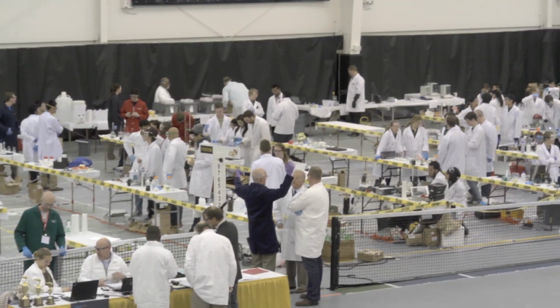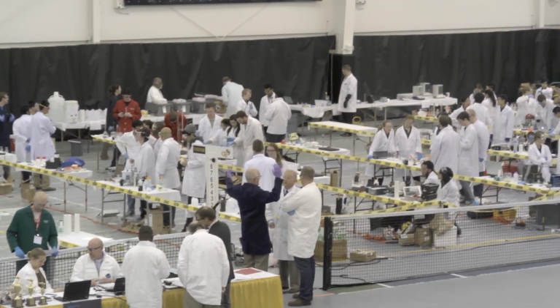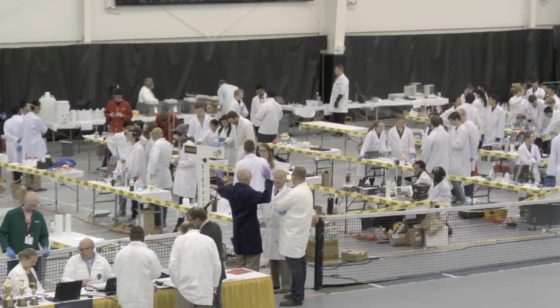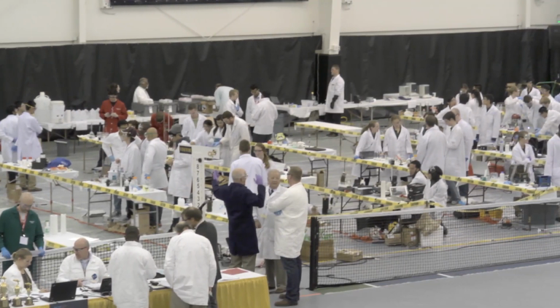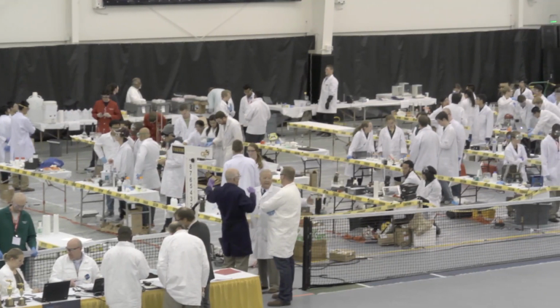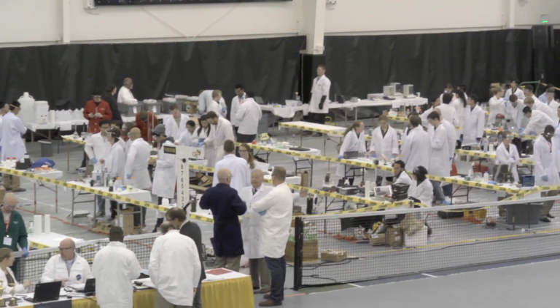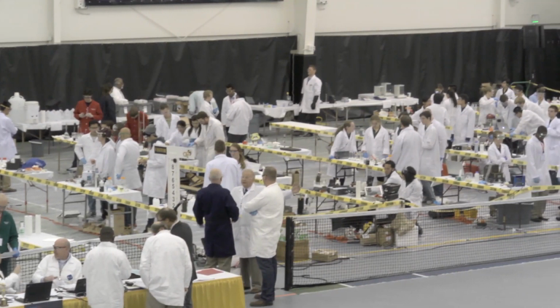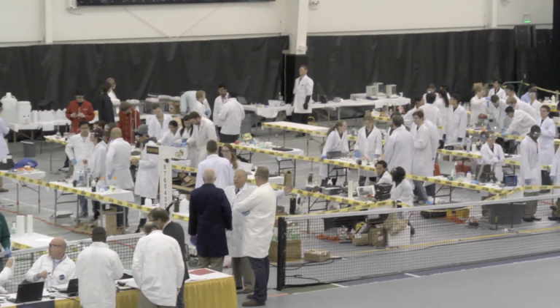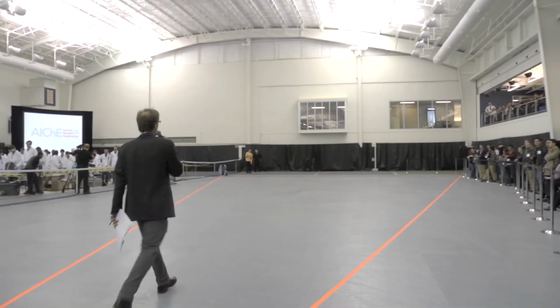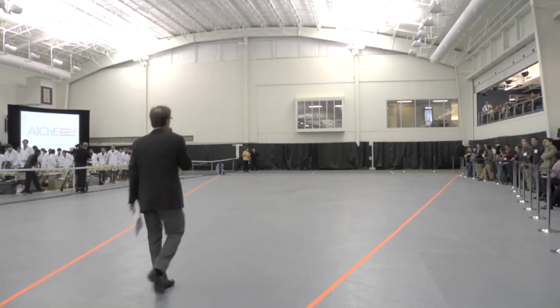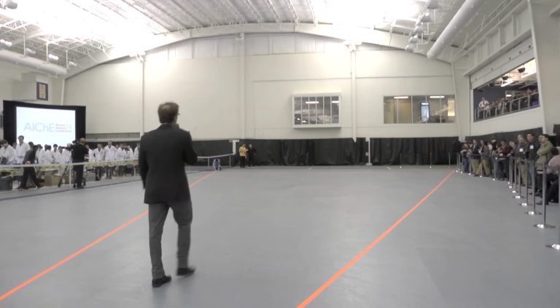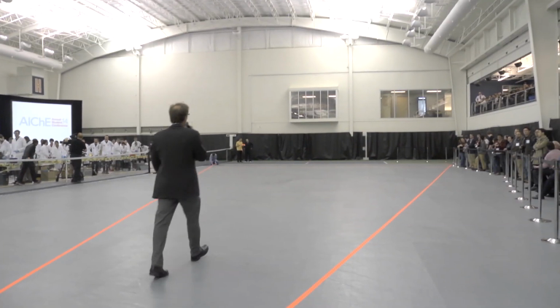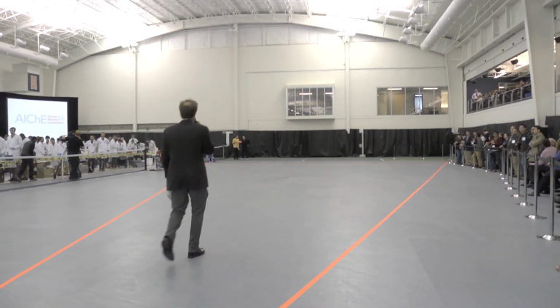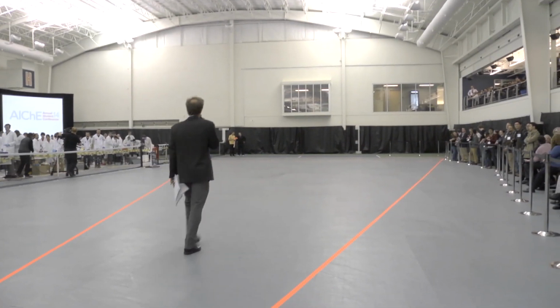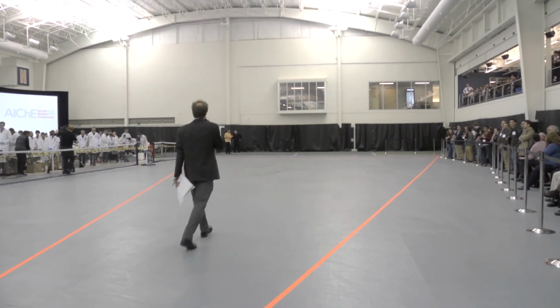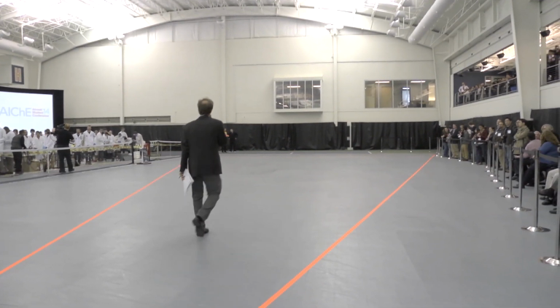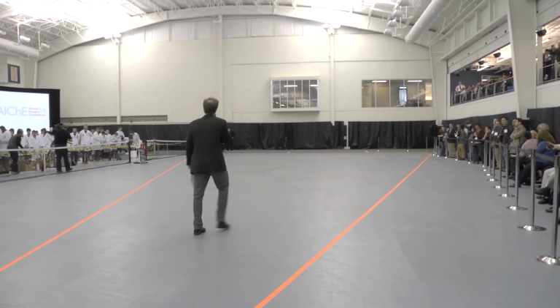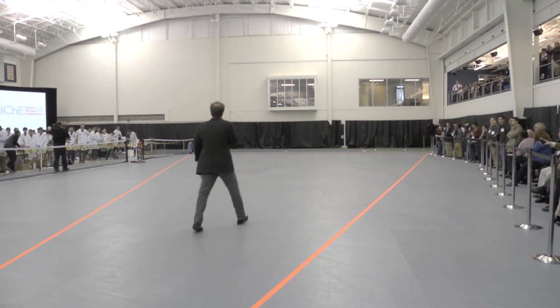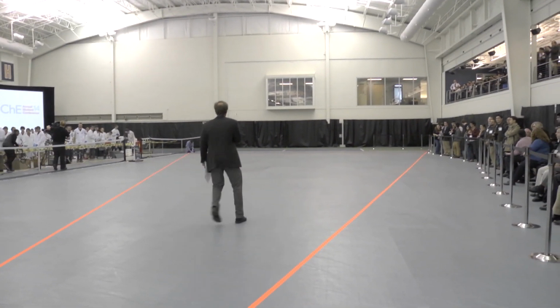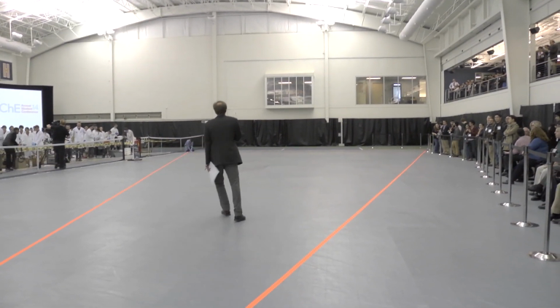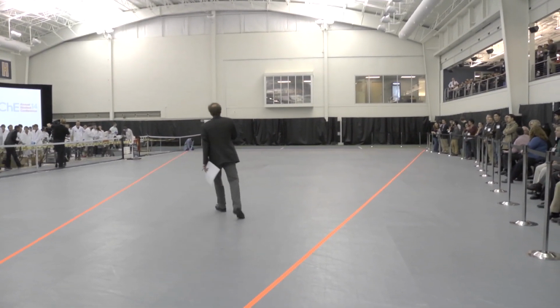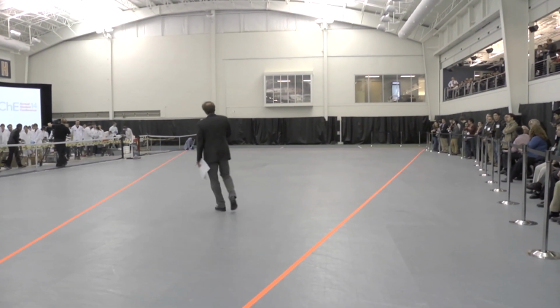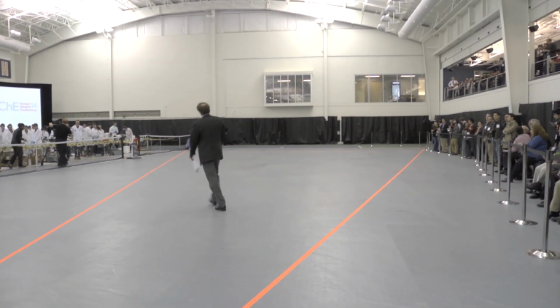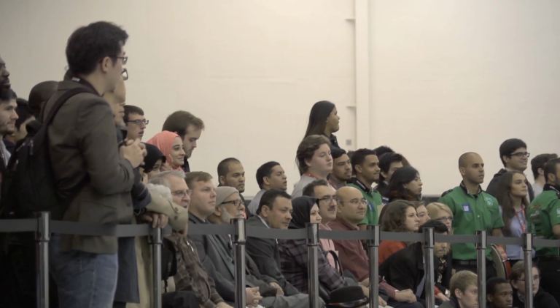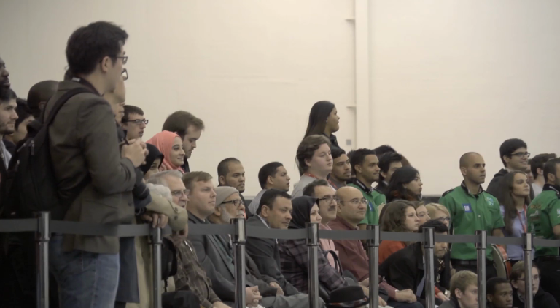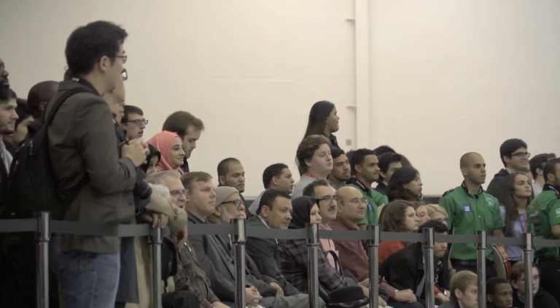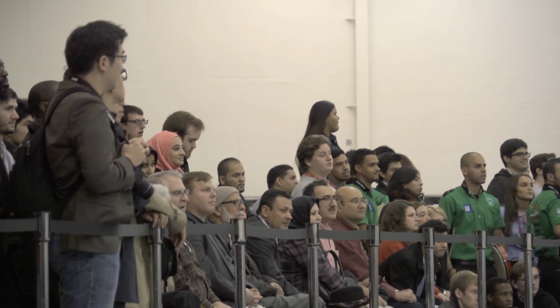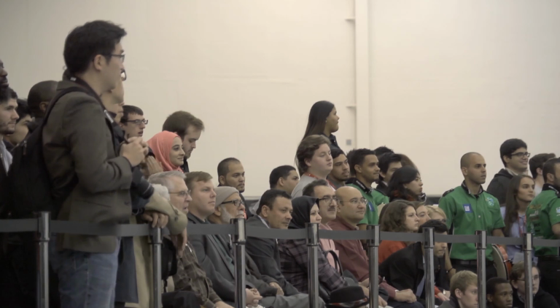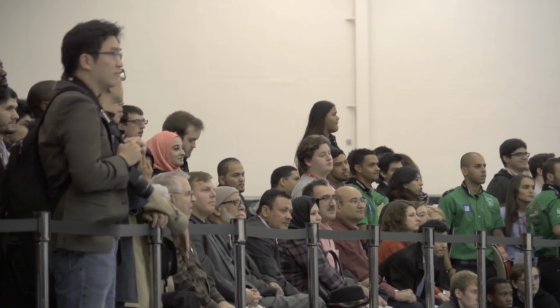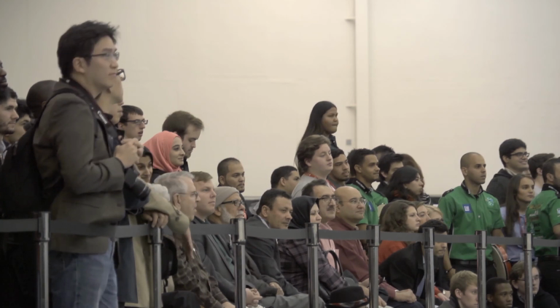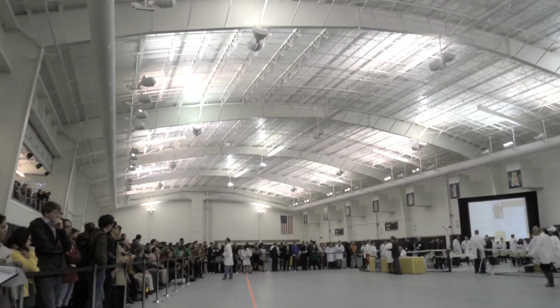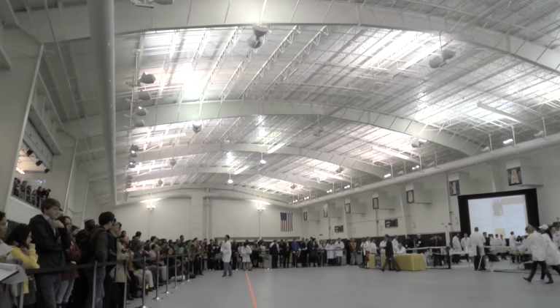Welcome to the 2014 Kennedy Park Competition.